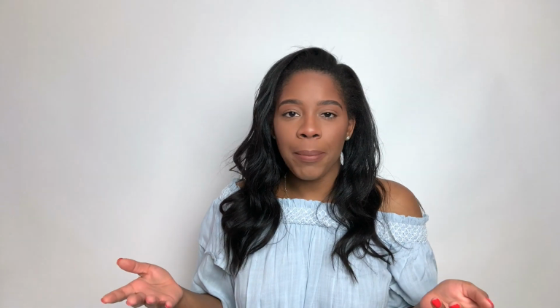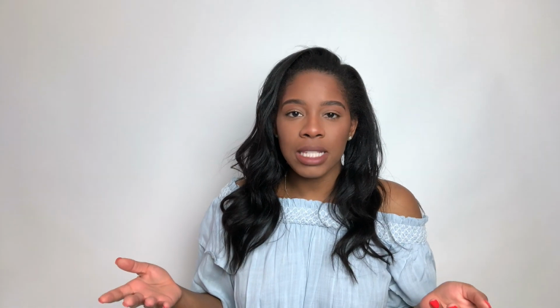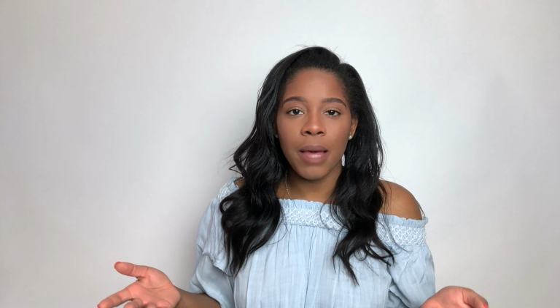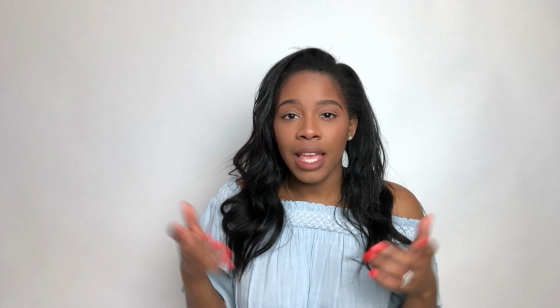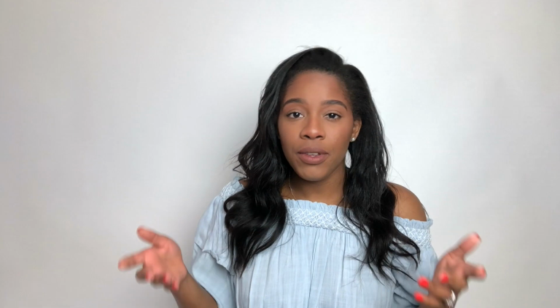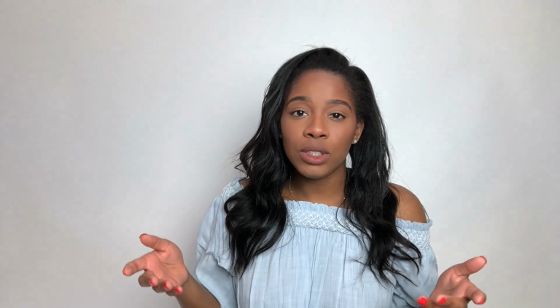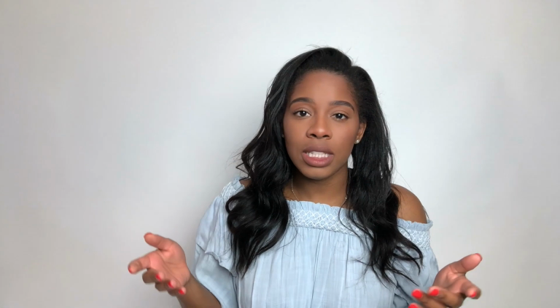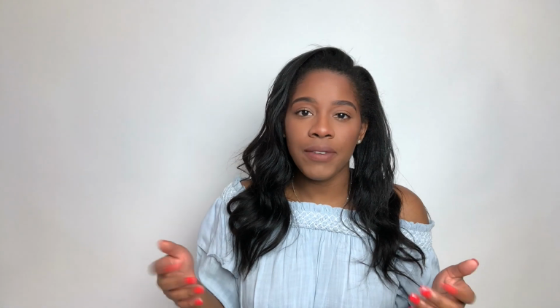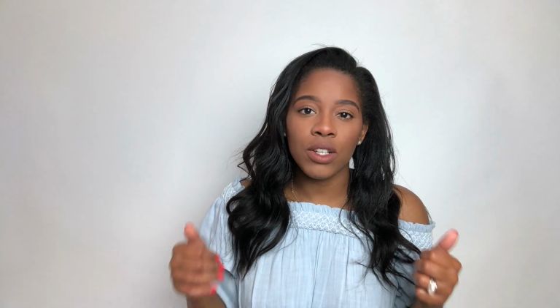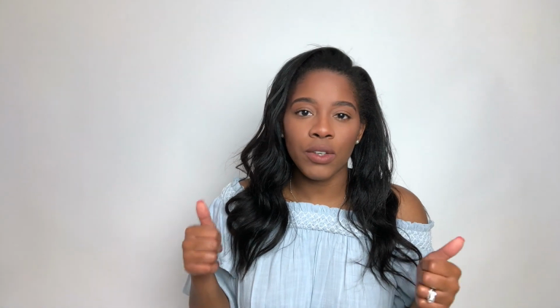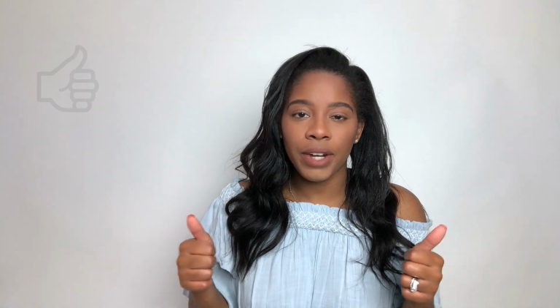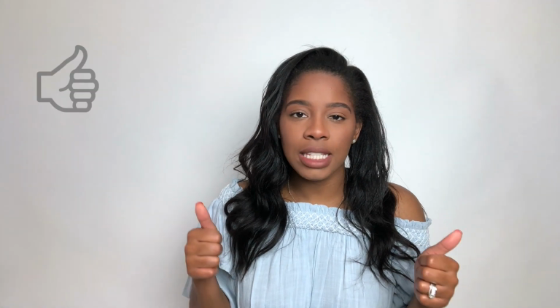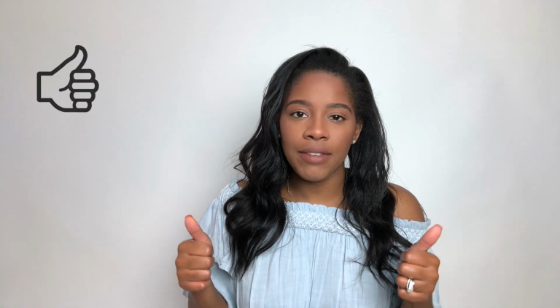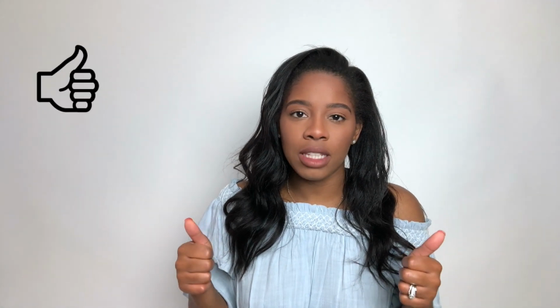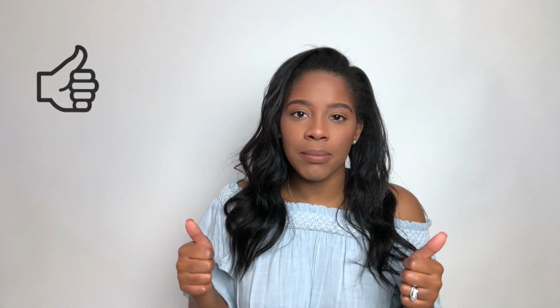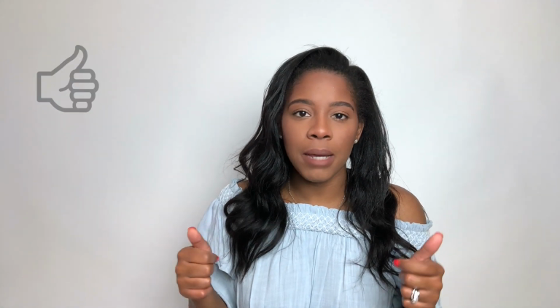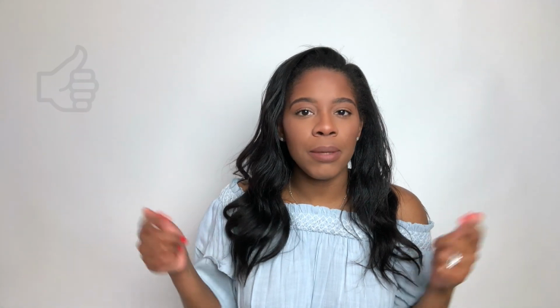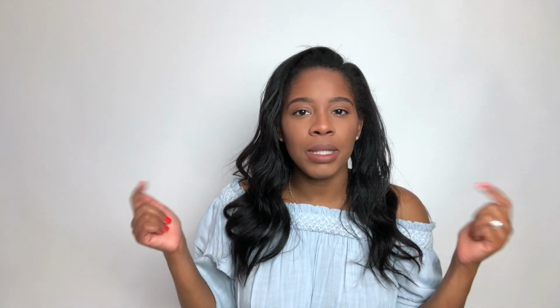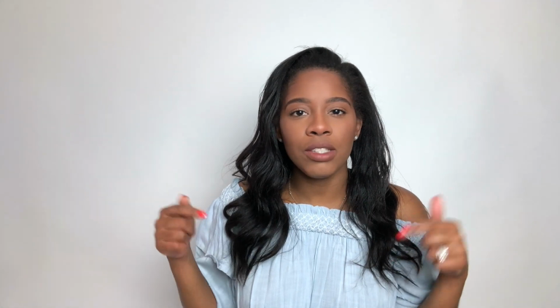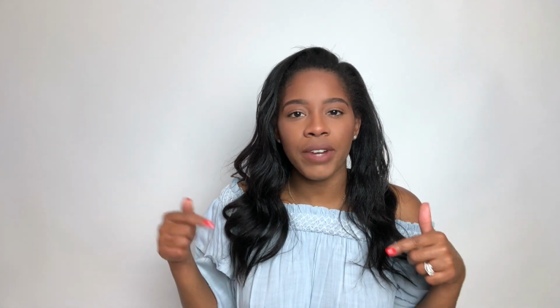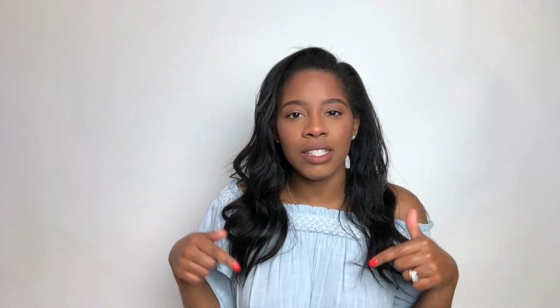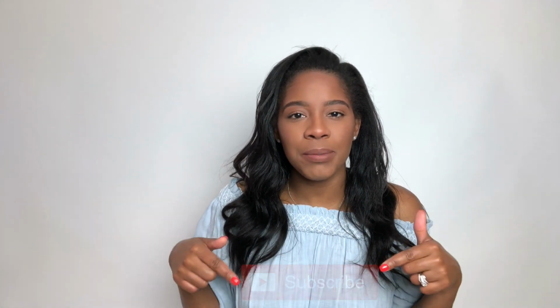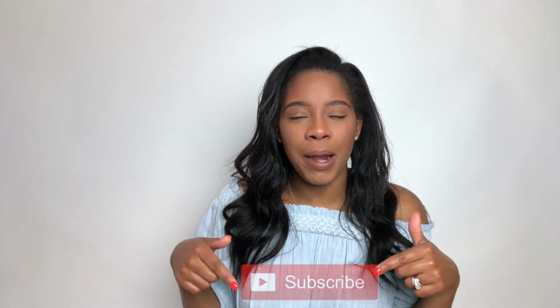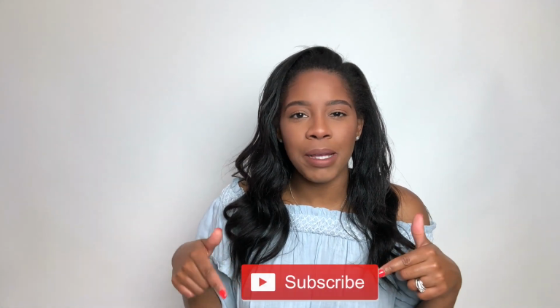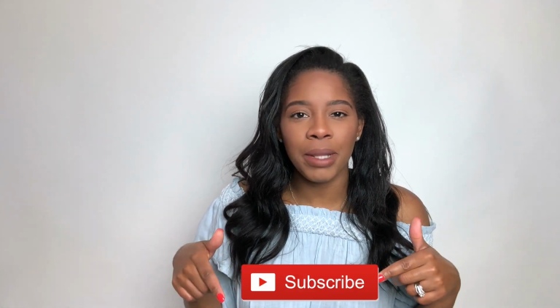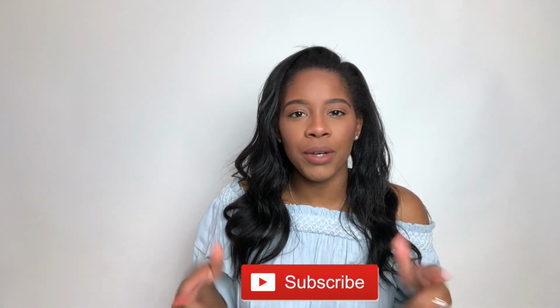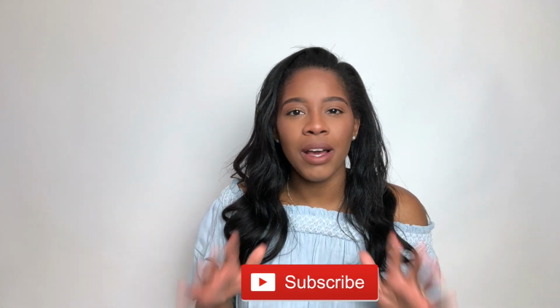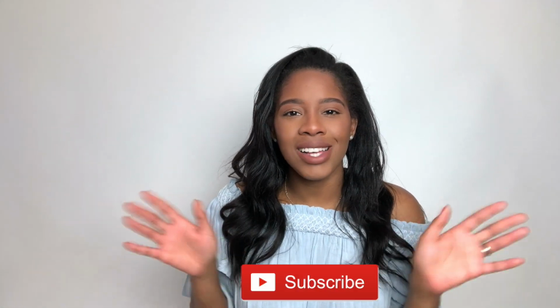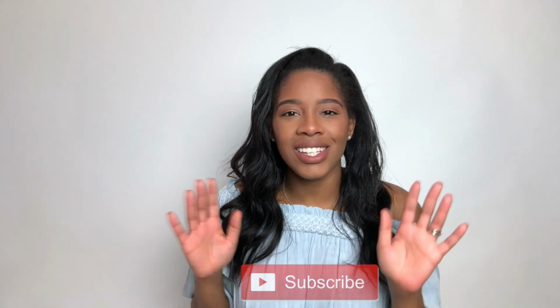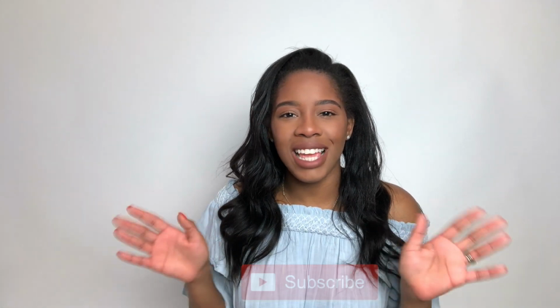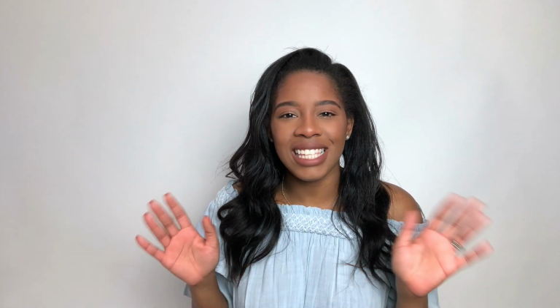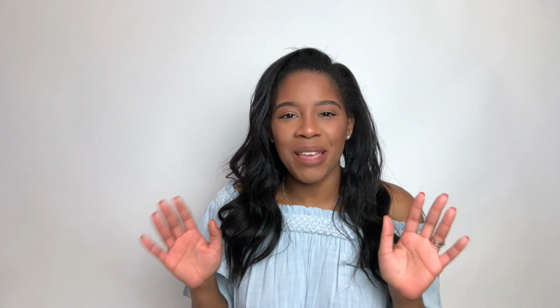If you enjoyed this video don't forget to give it a thumbs up, please don't forget to subscribe down below. Until next time!